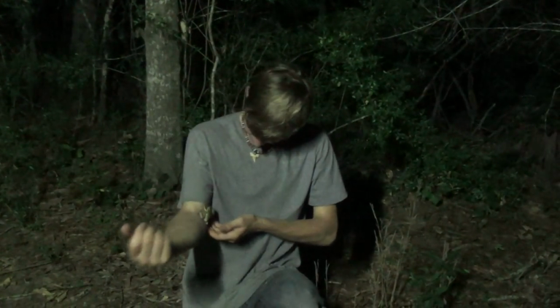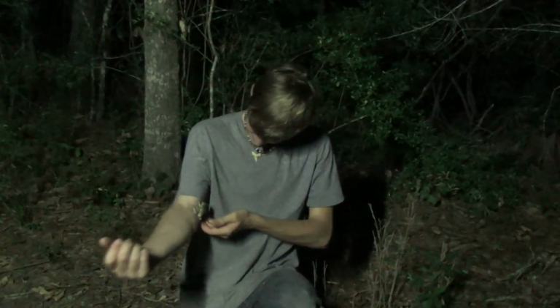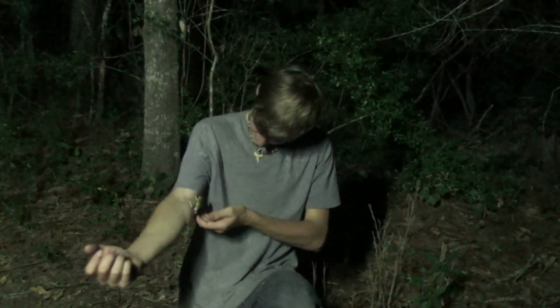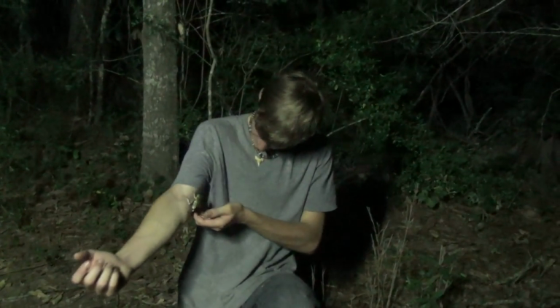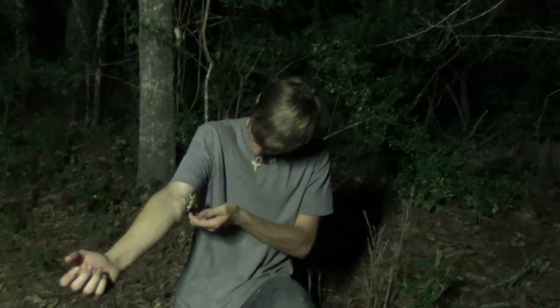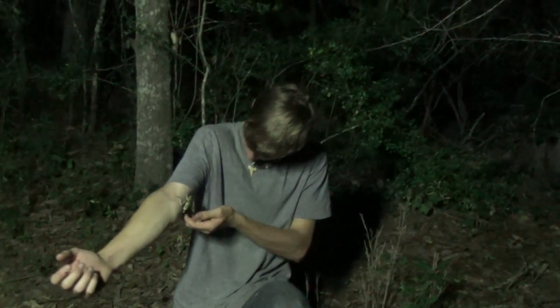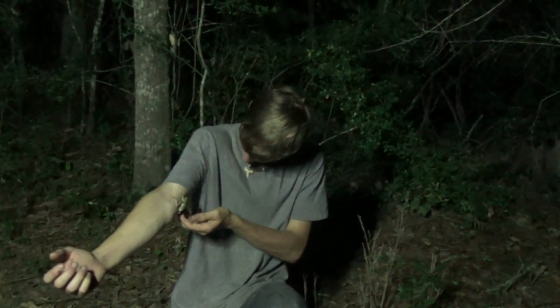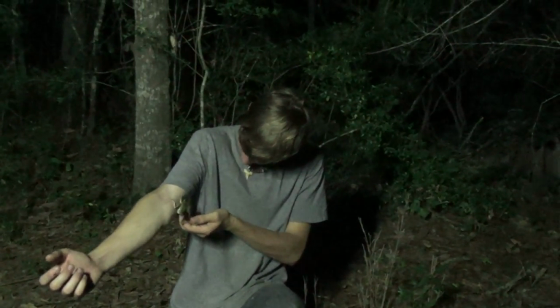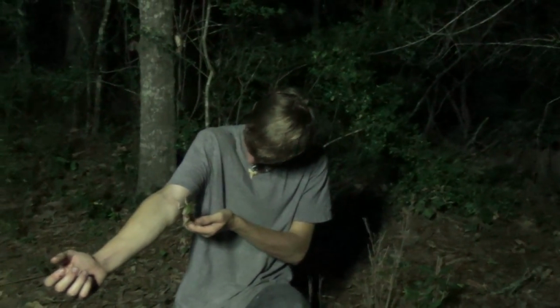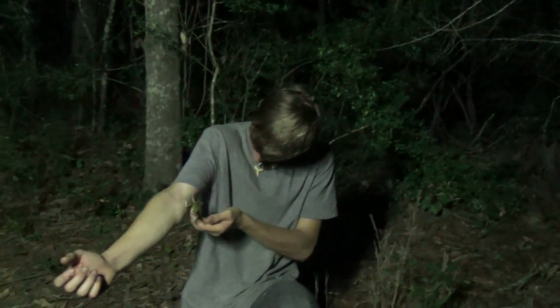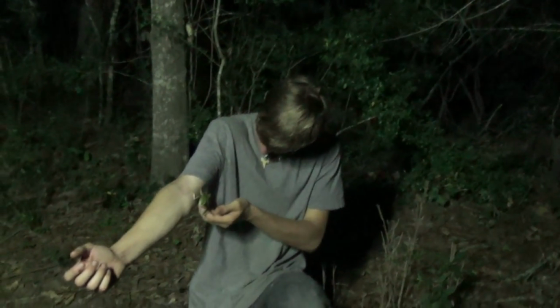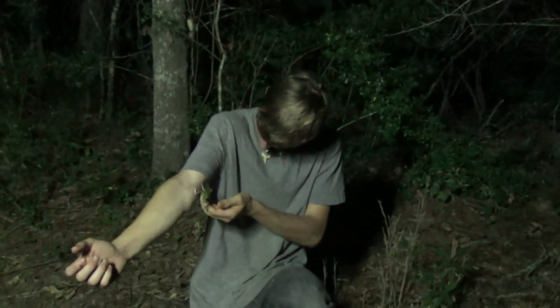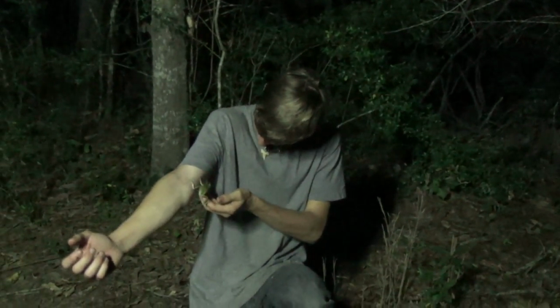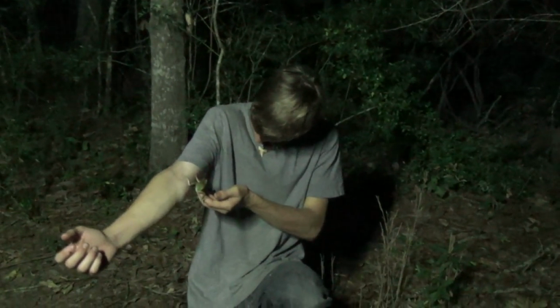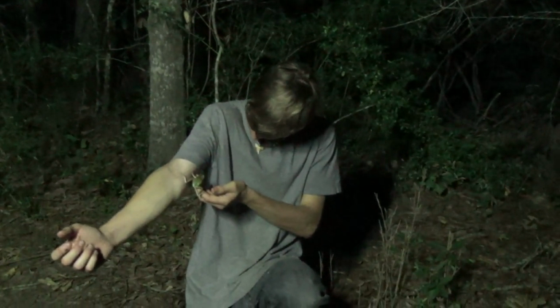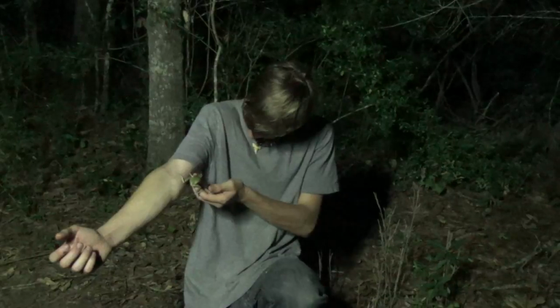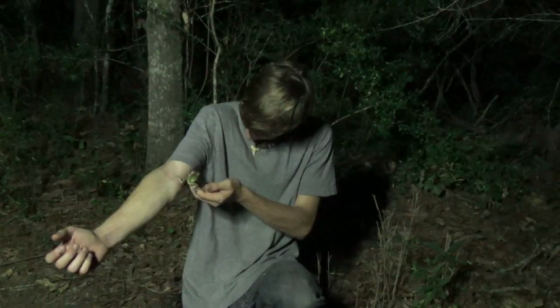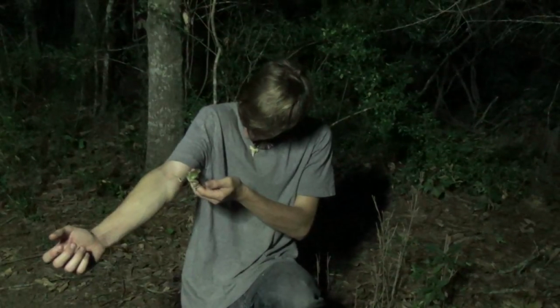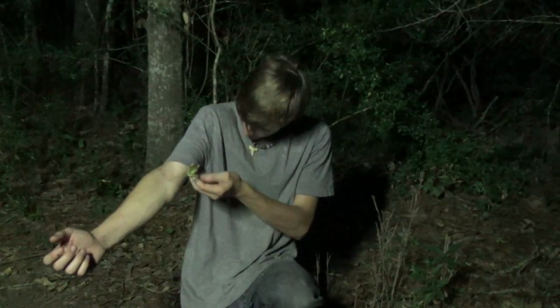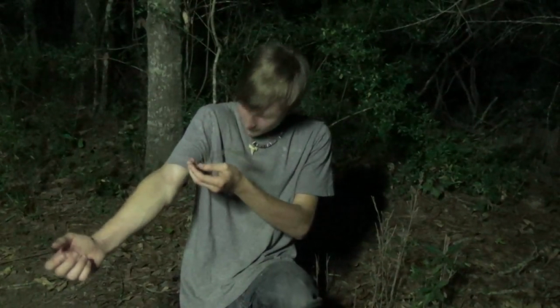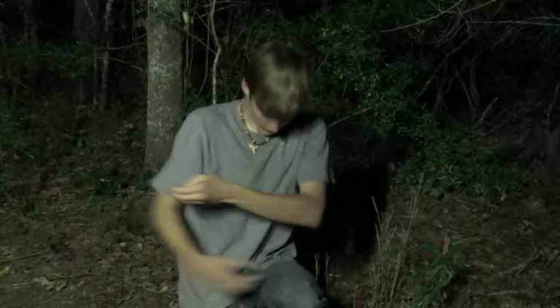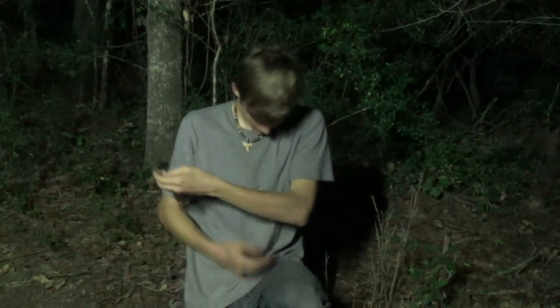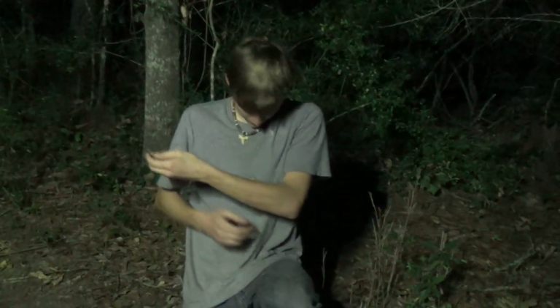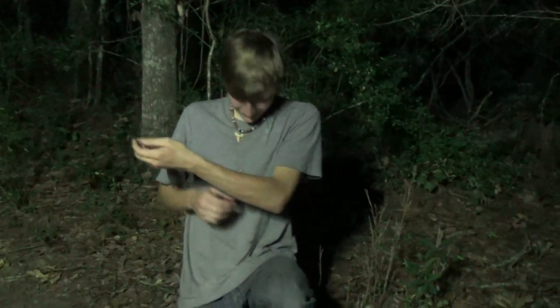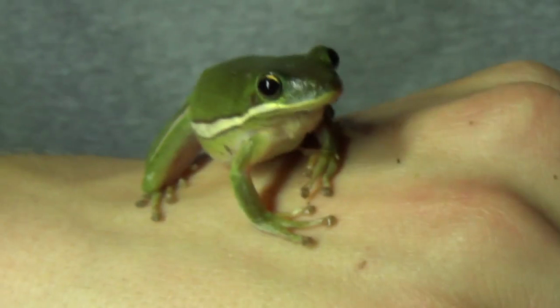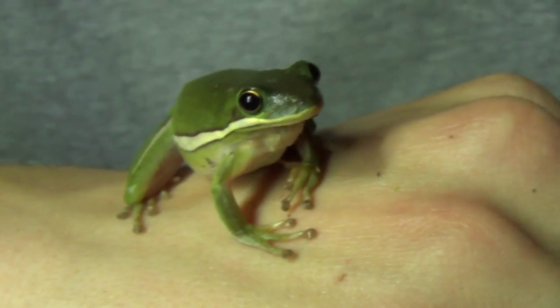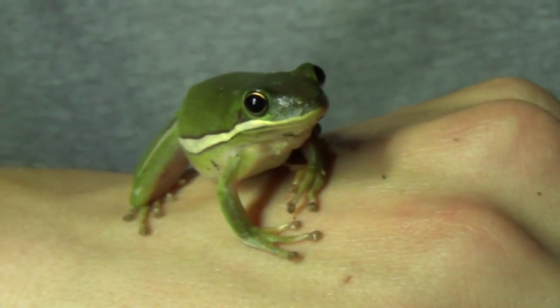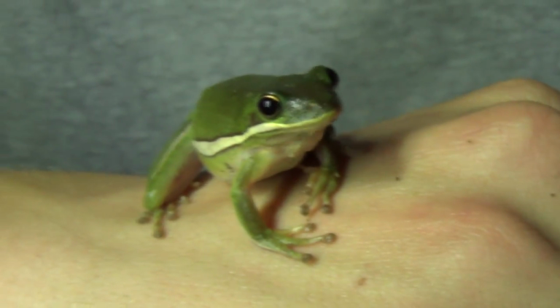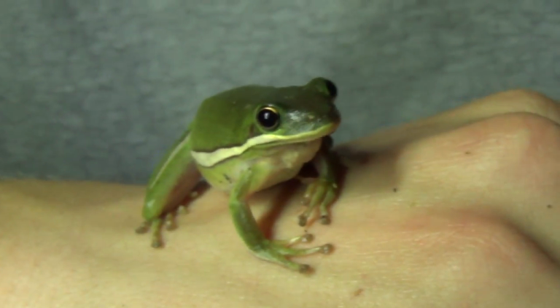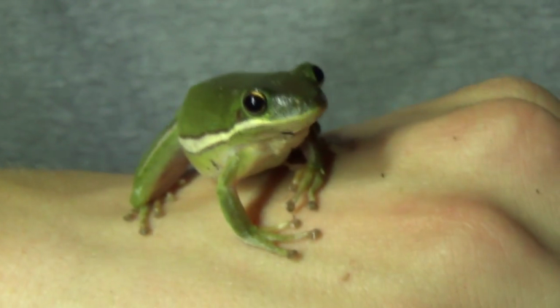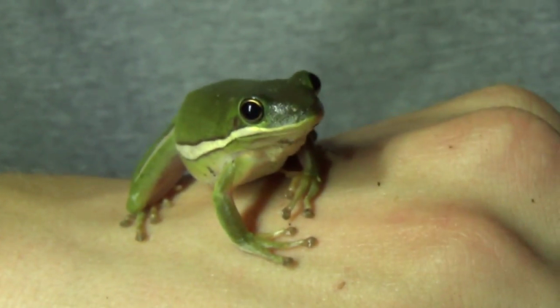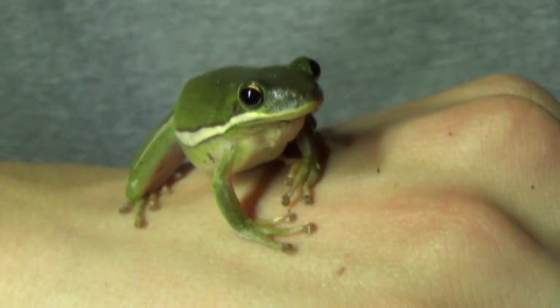He jumped on me. Hey budgie, what are you doing? He's jumping all over.